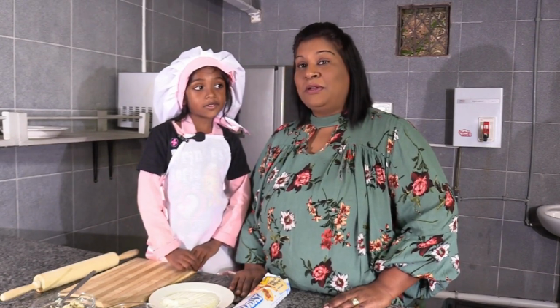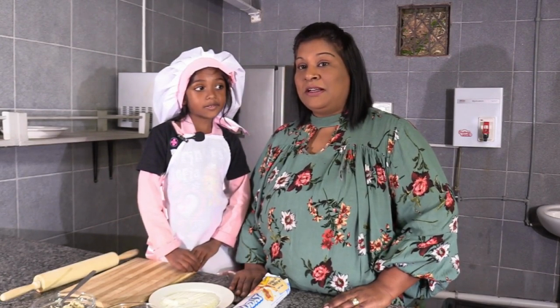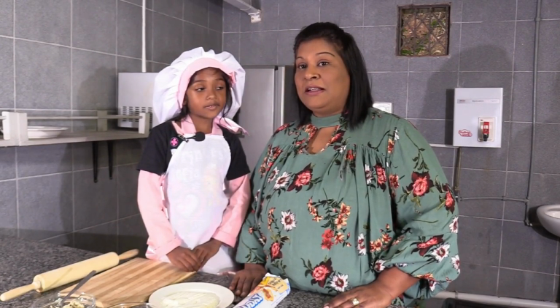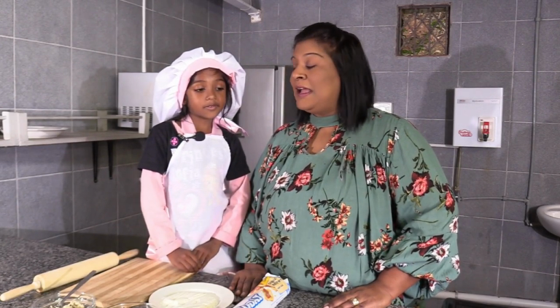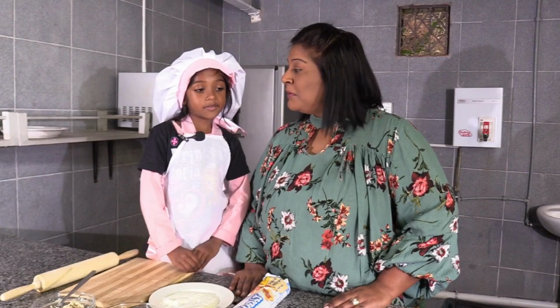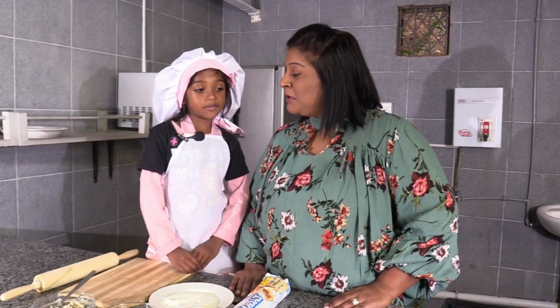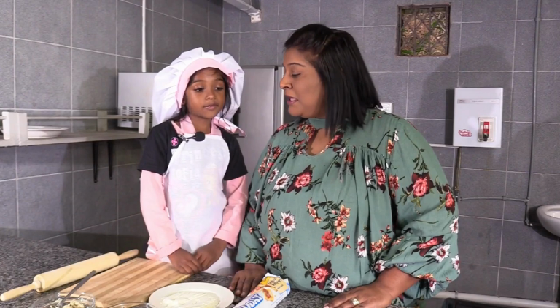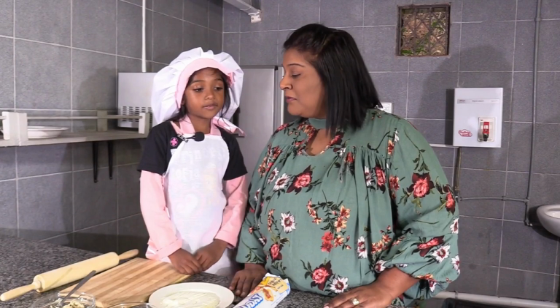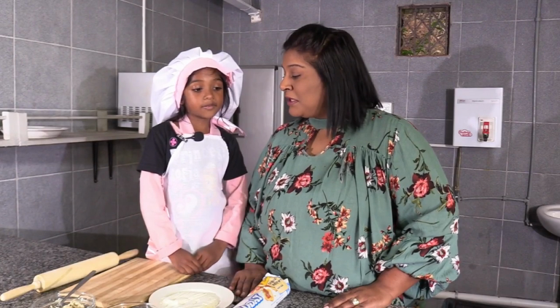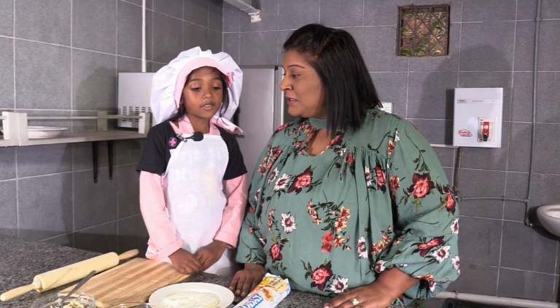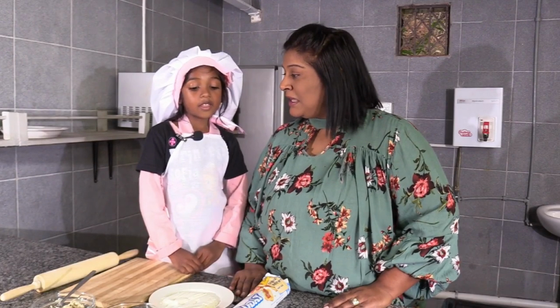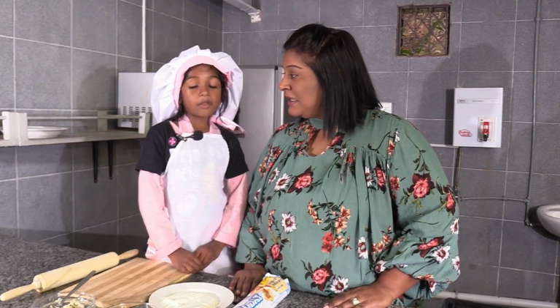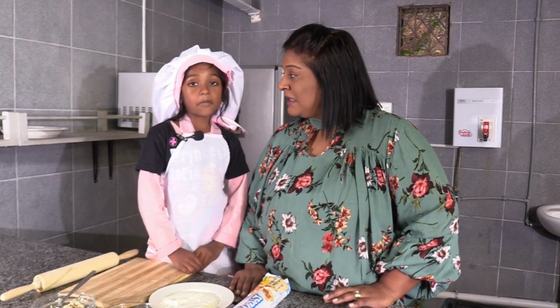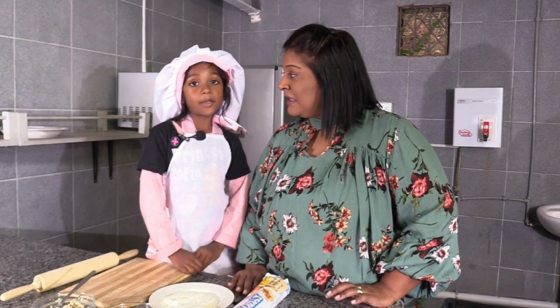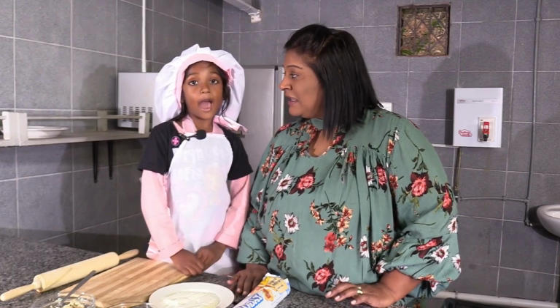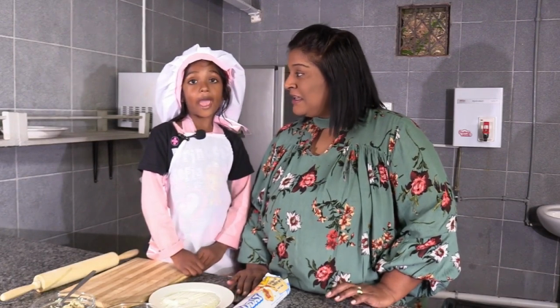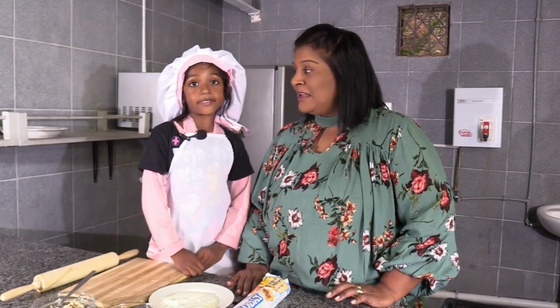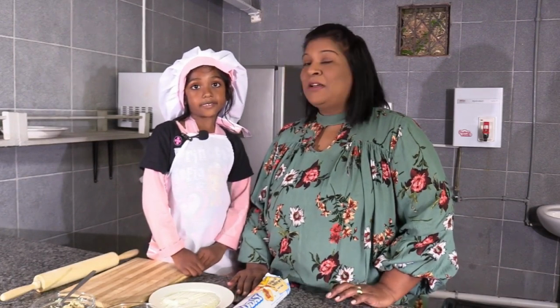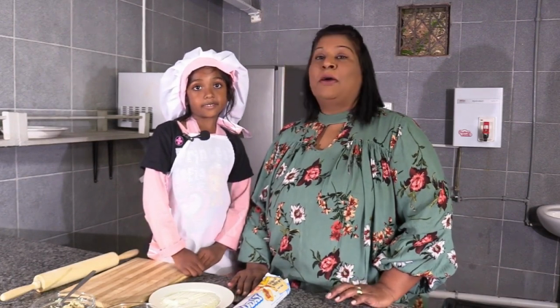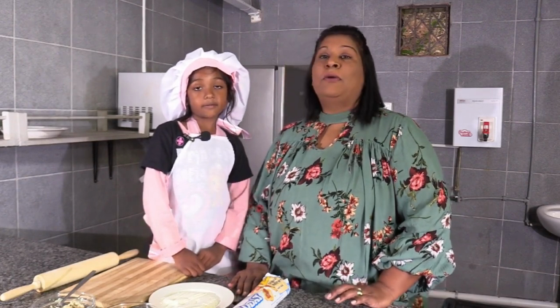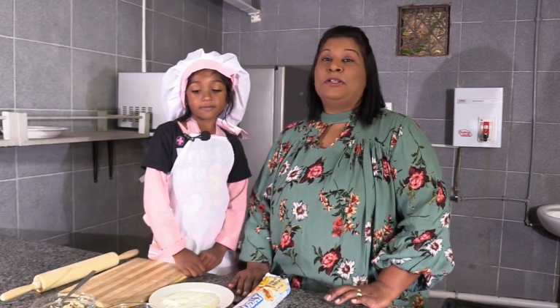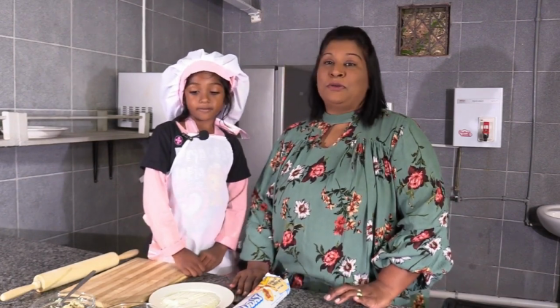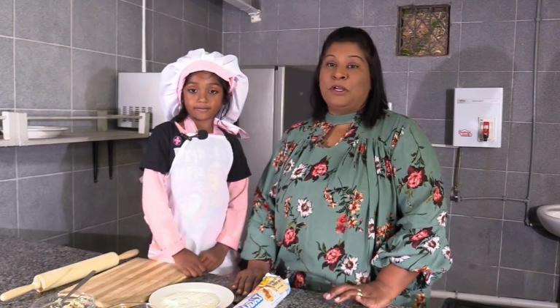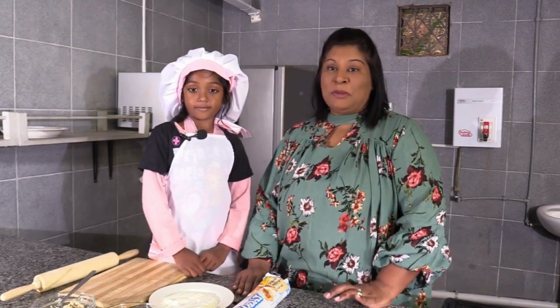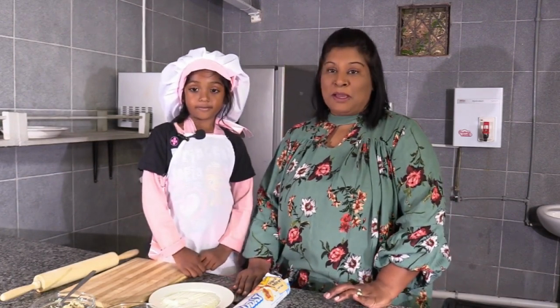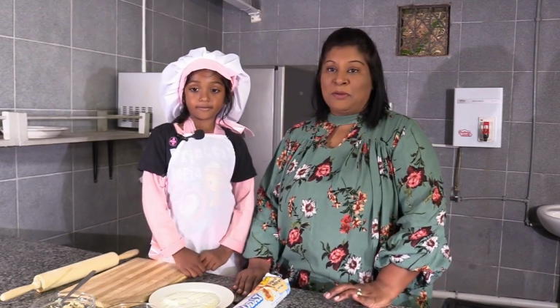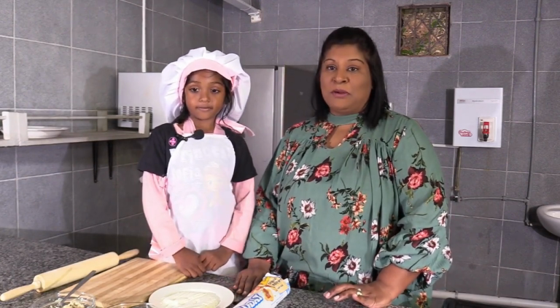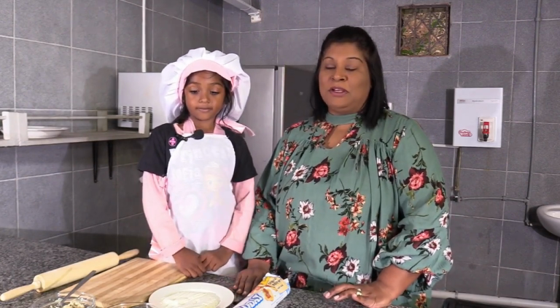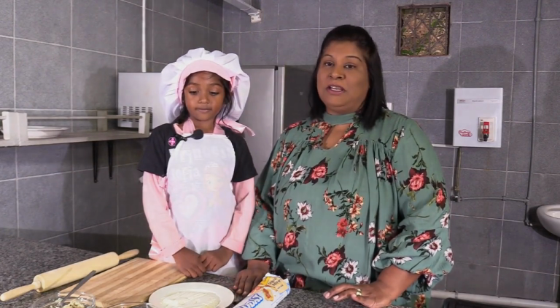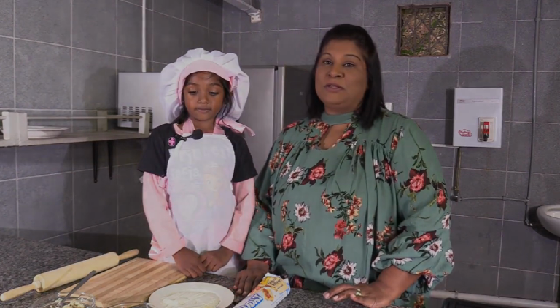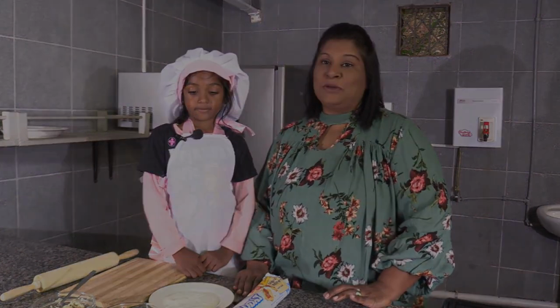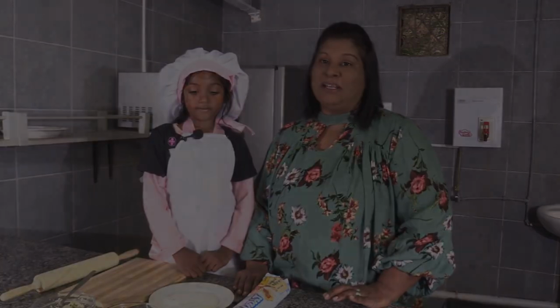Good girl. And what are you making for us today? Mini pies. All right. We're going to be back with our ingredients shortly.